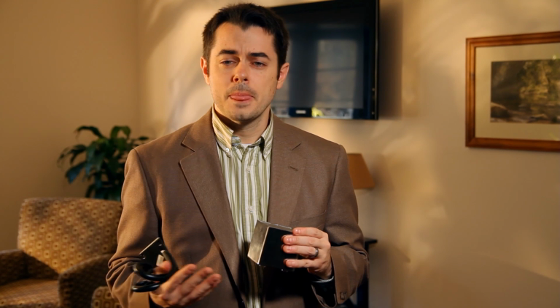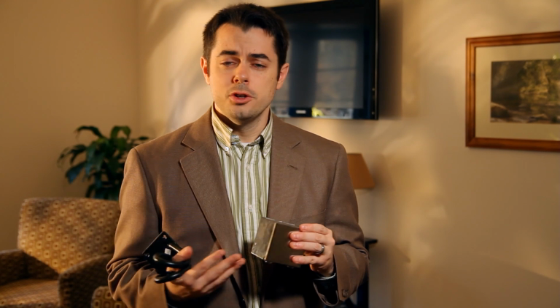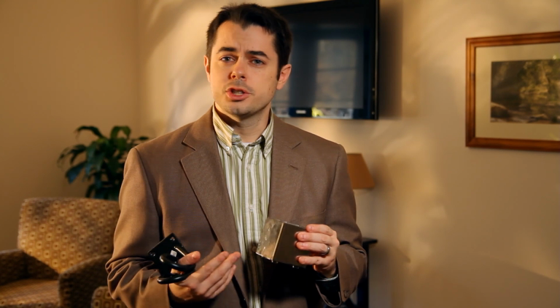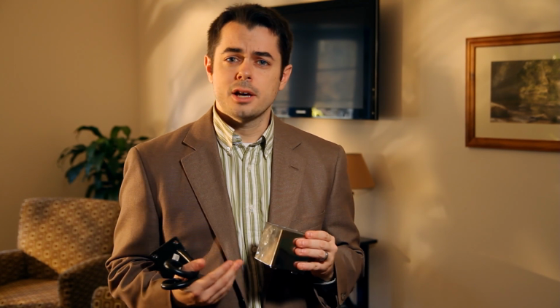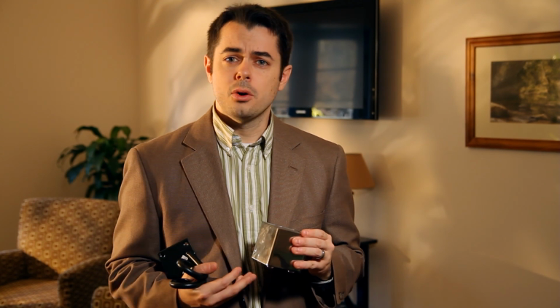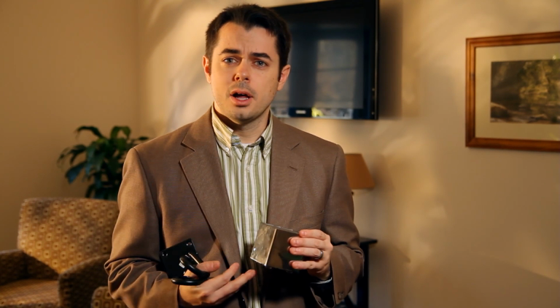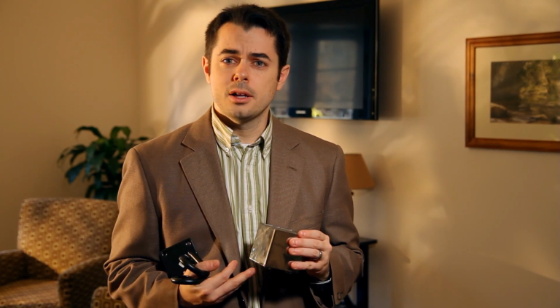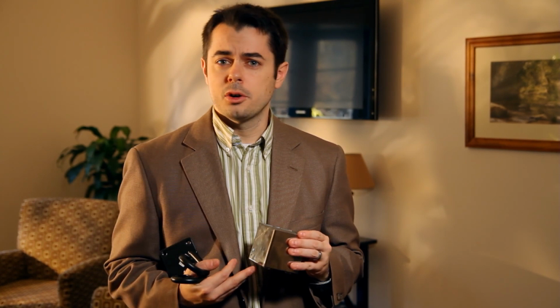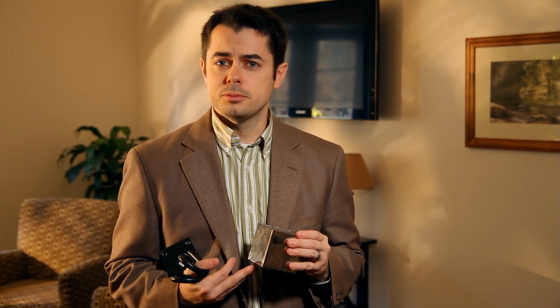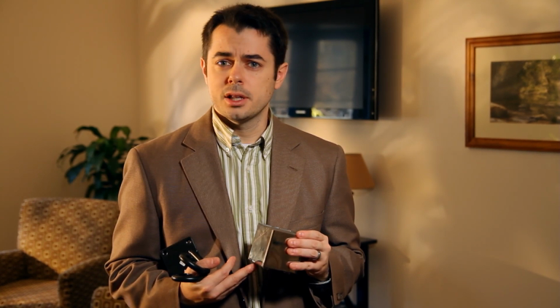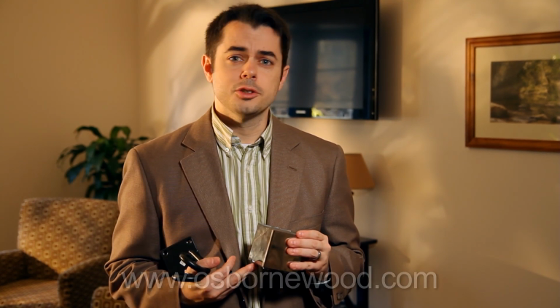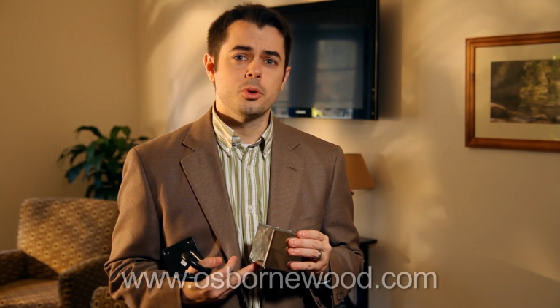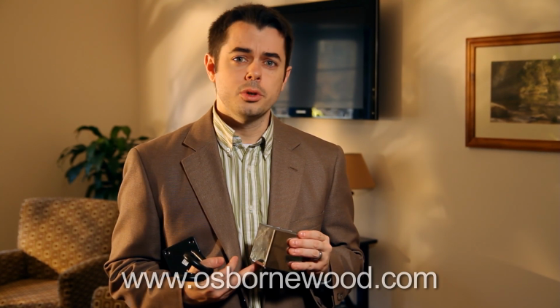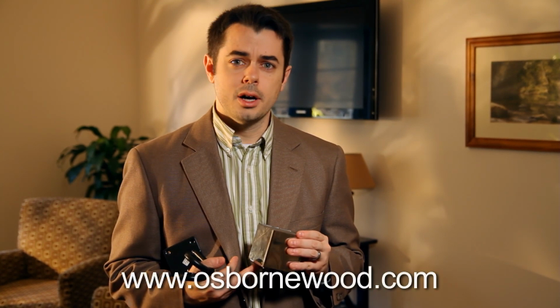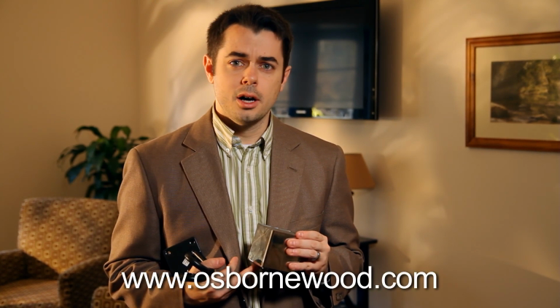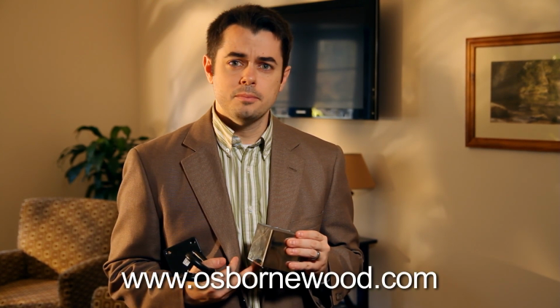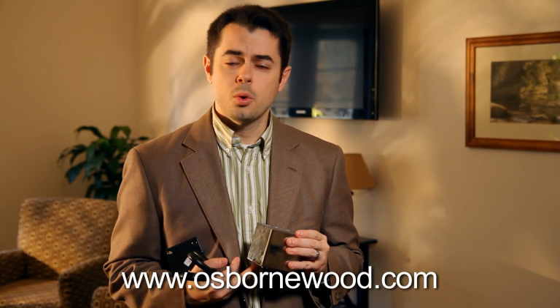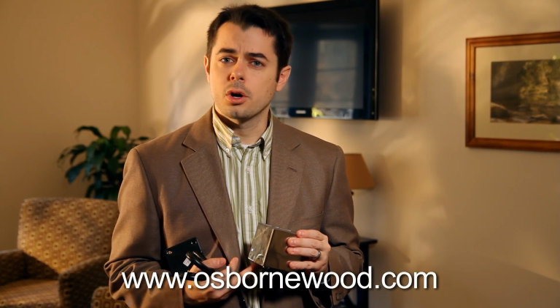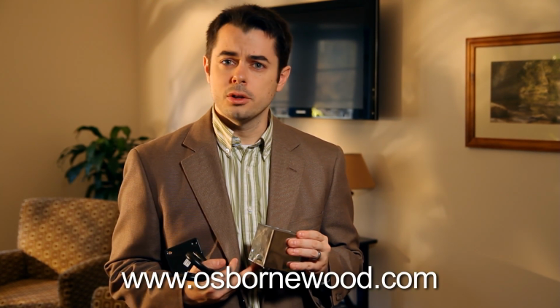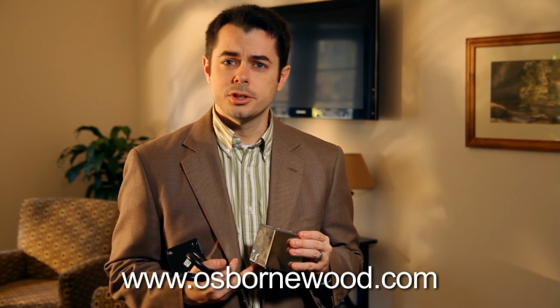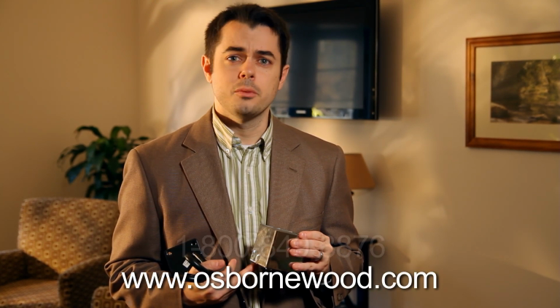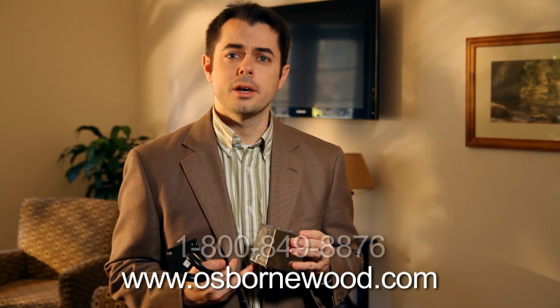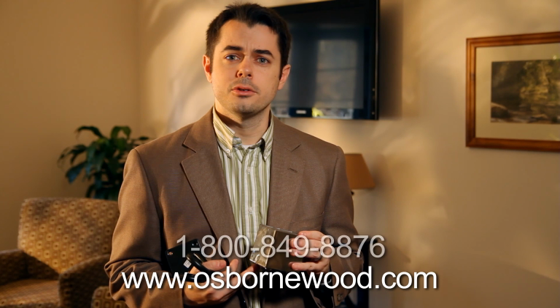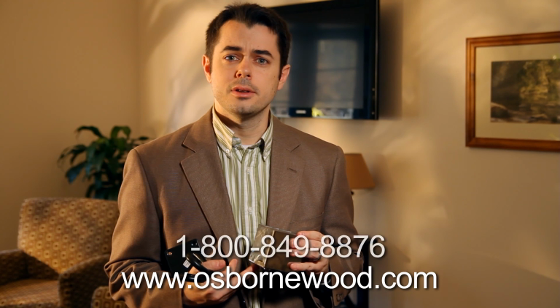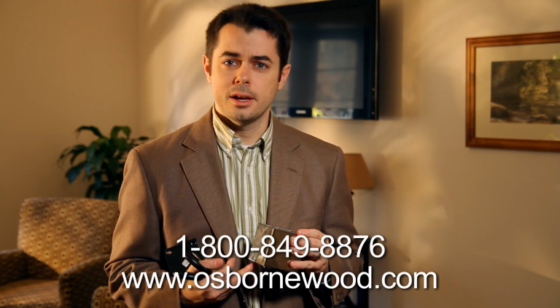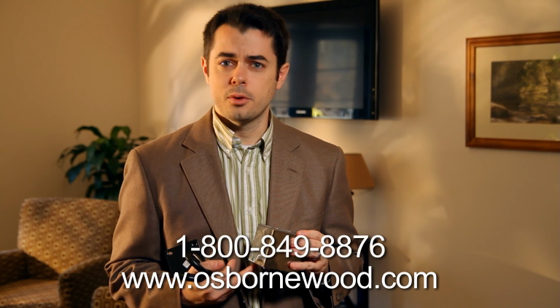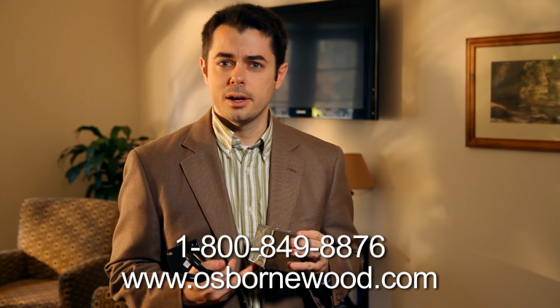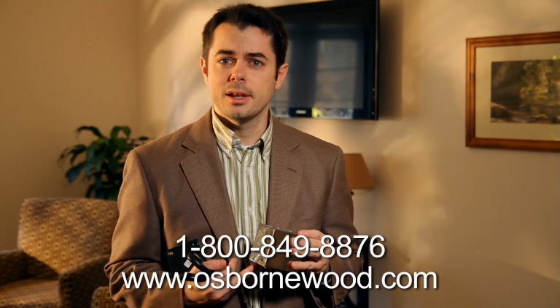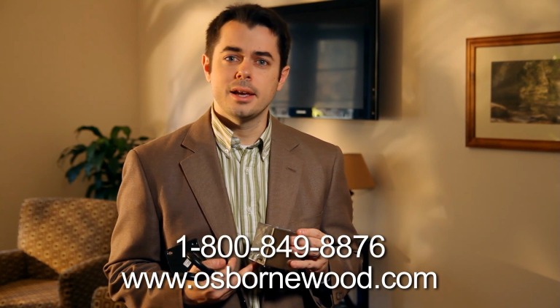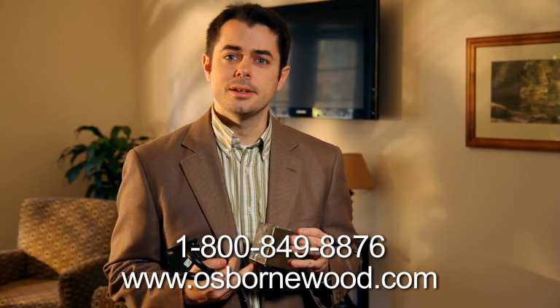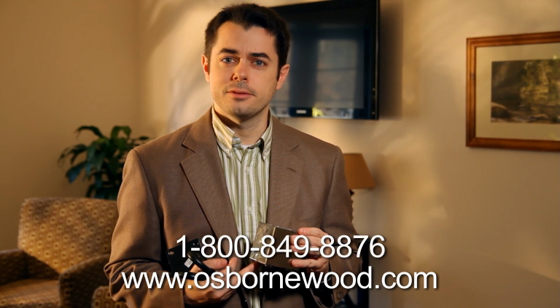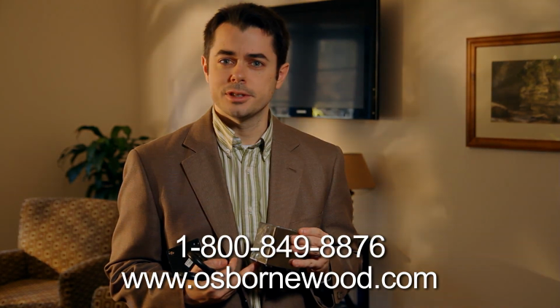You can check out the whole line on our website, osbornewood.com, or call us at 1-800-849-8876.